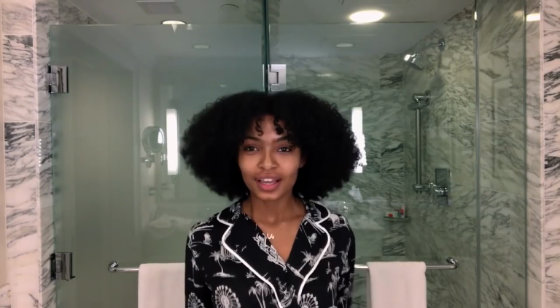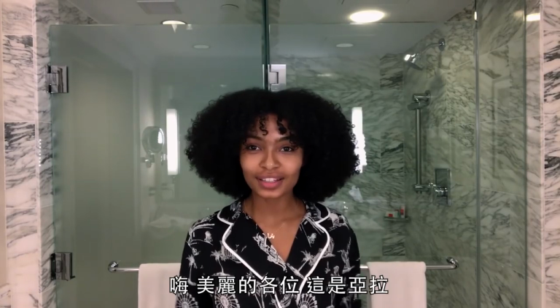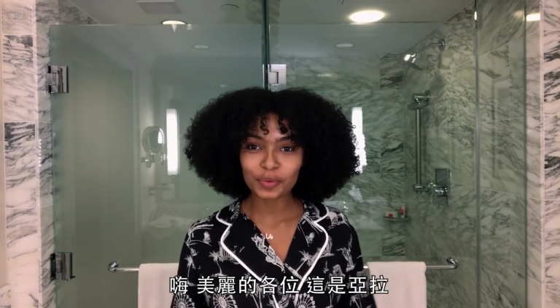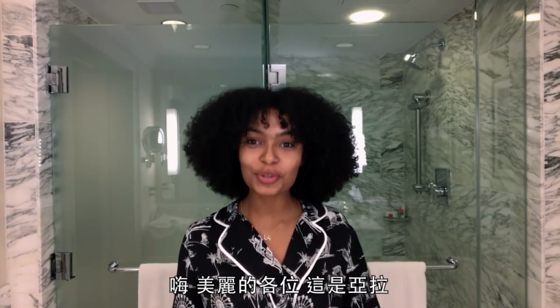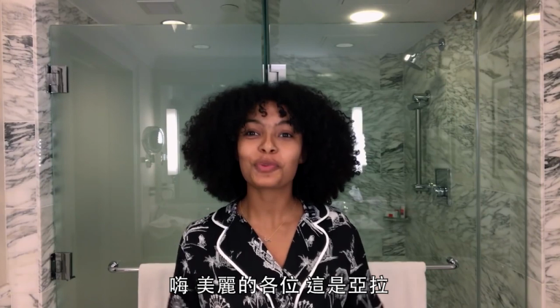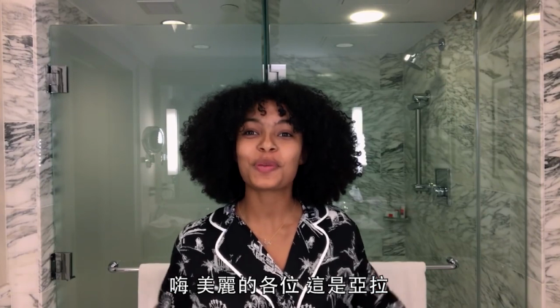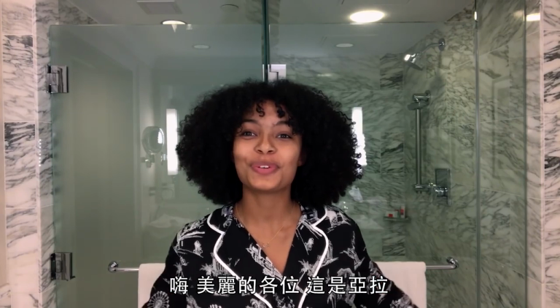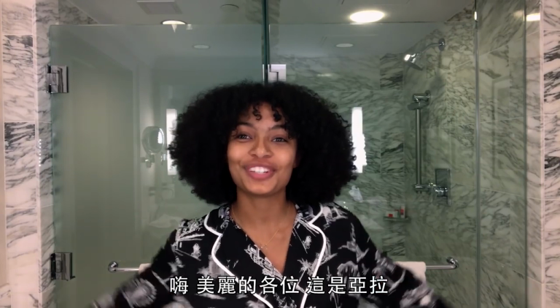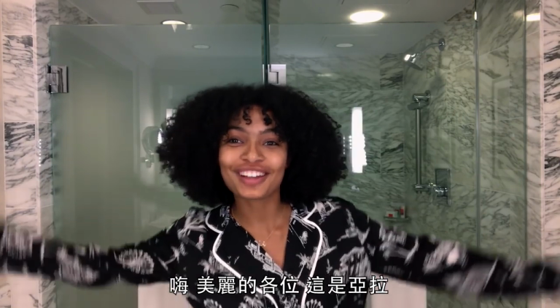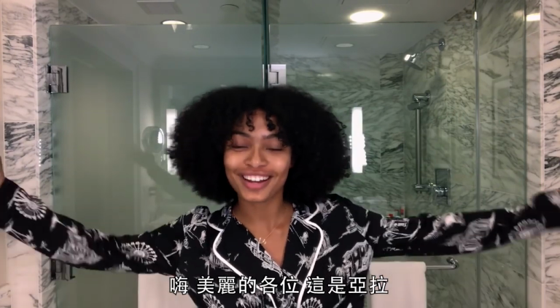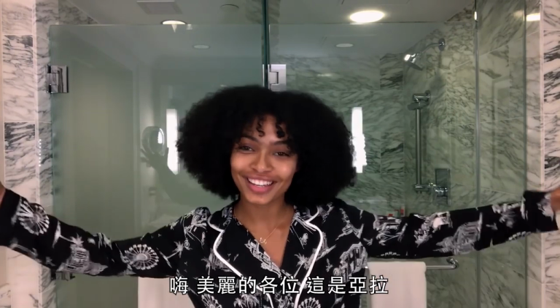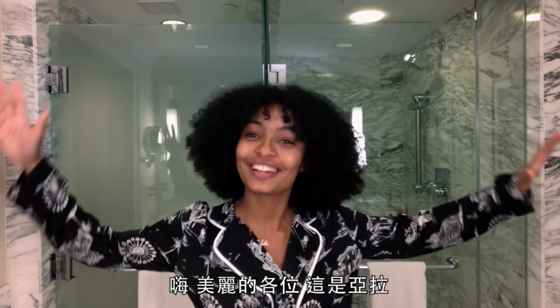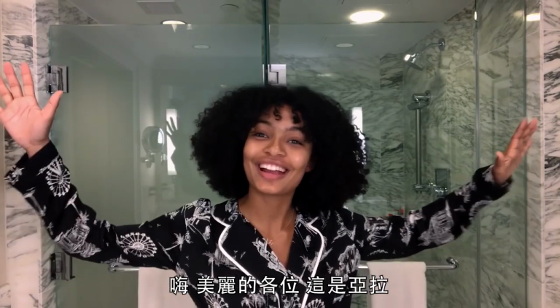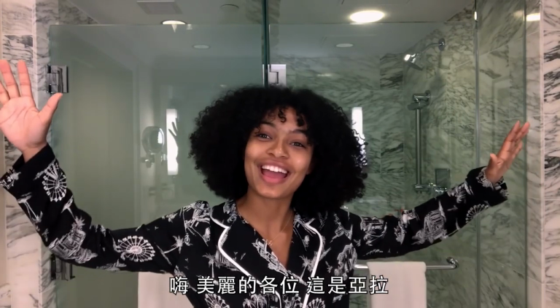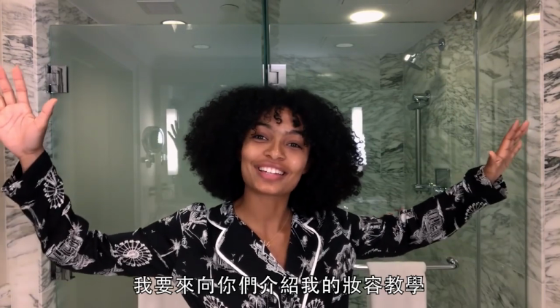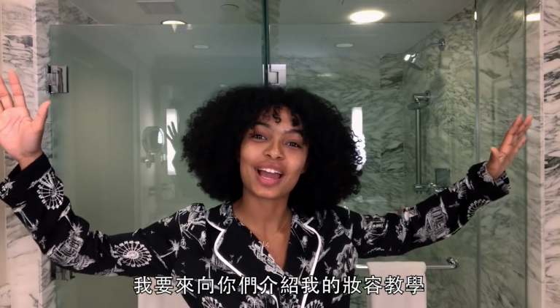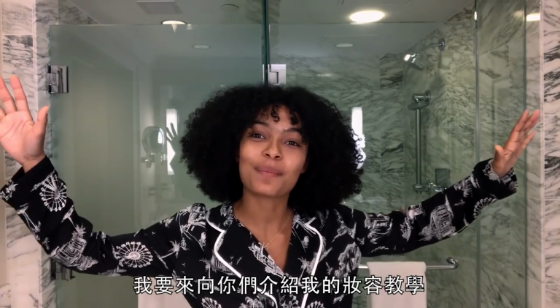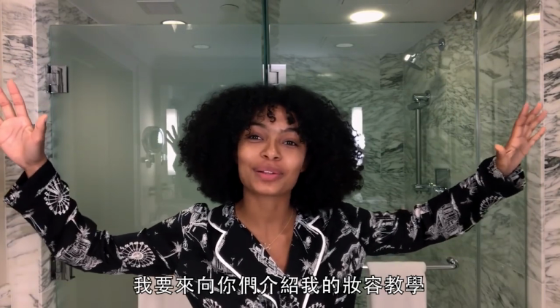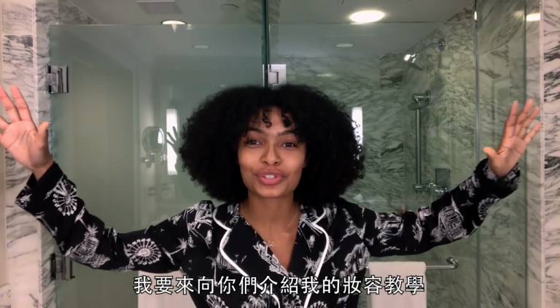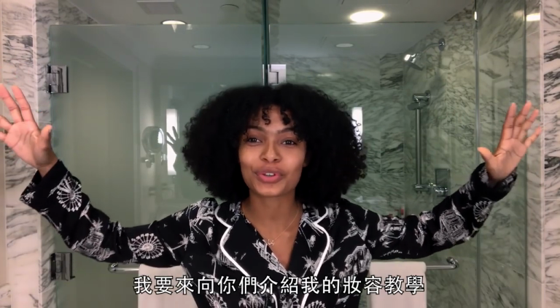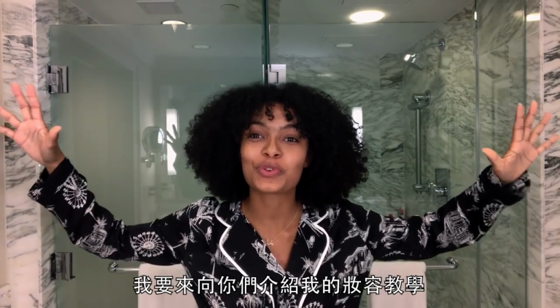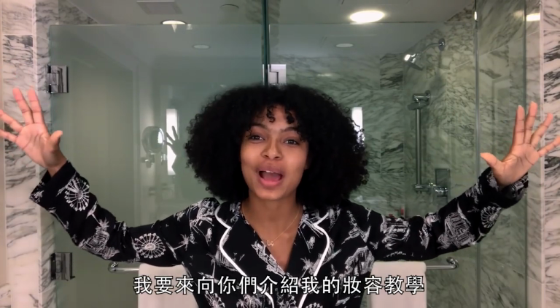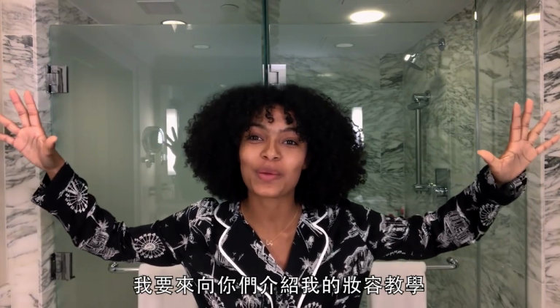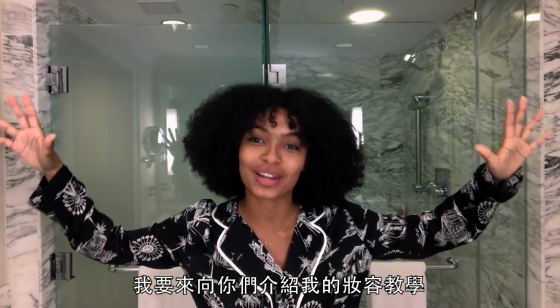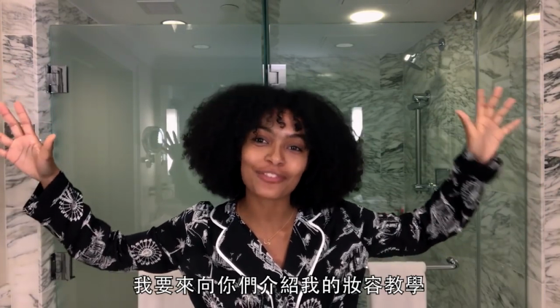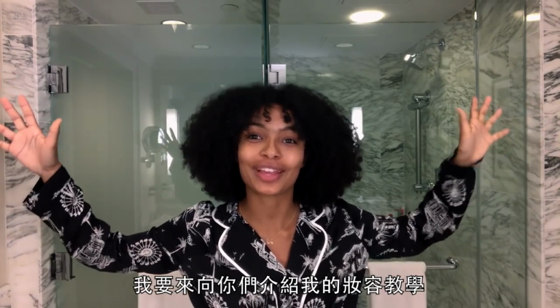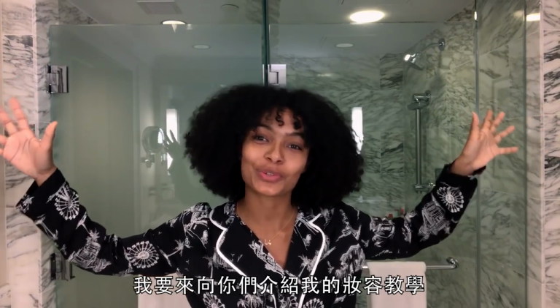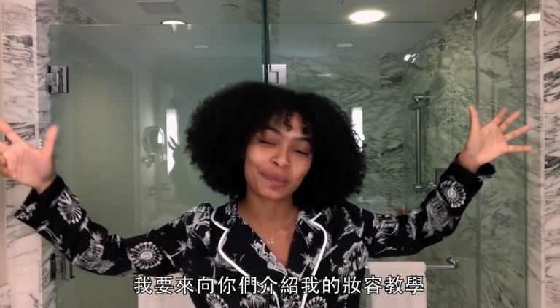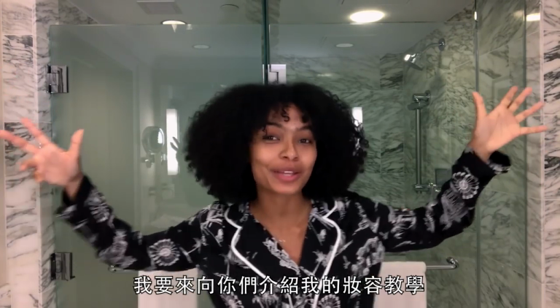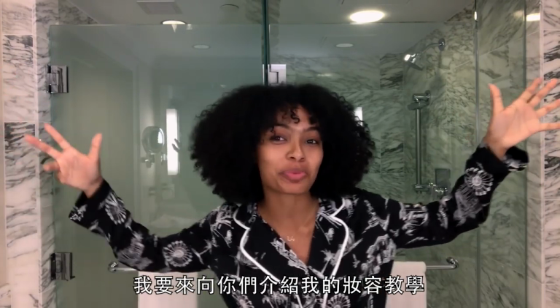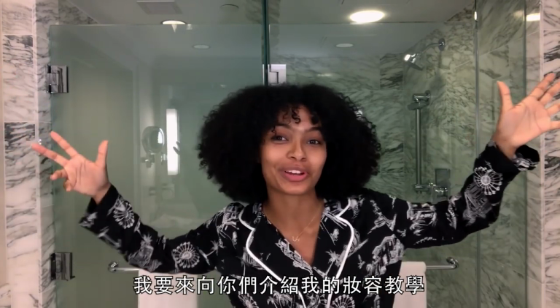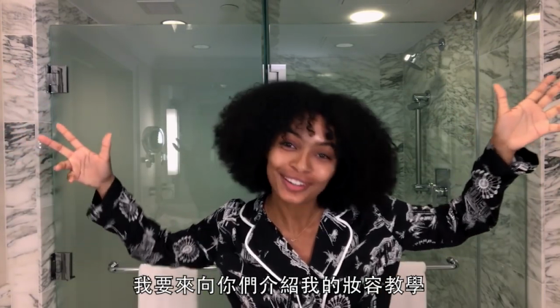Hello beautiful people! Yara here and I am about to show you my 'when I feel like doing makeup' look.